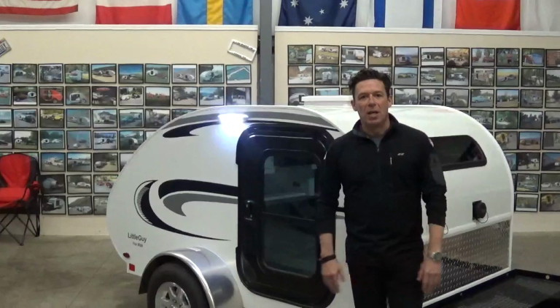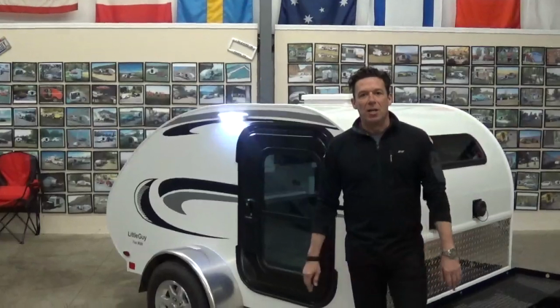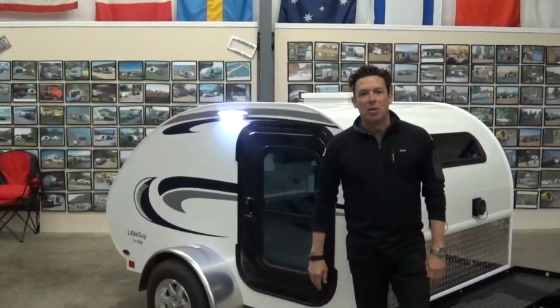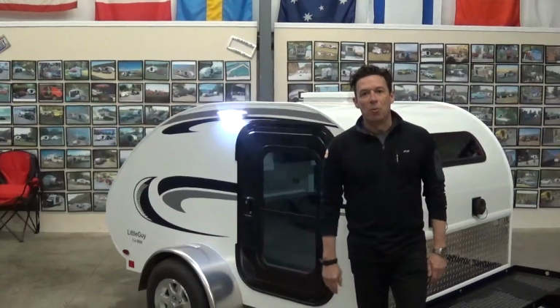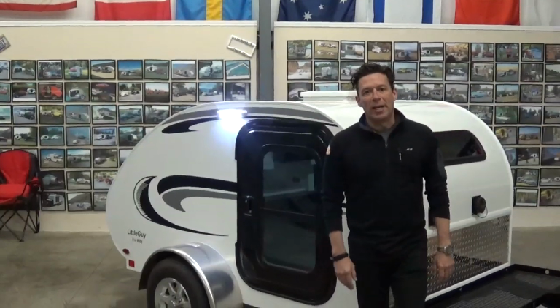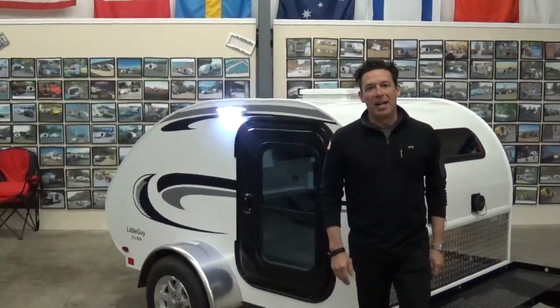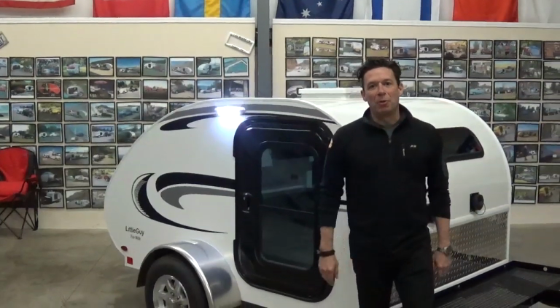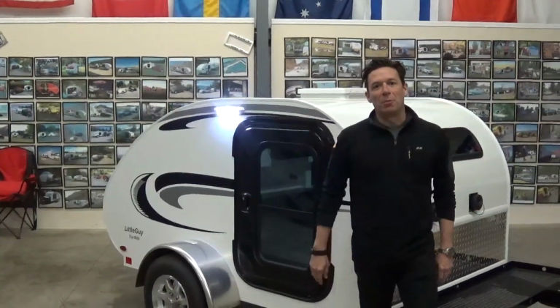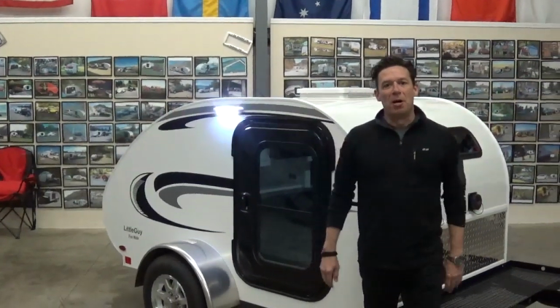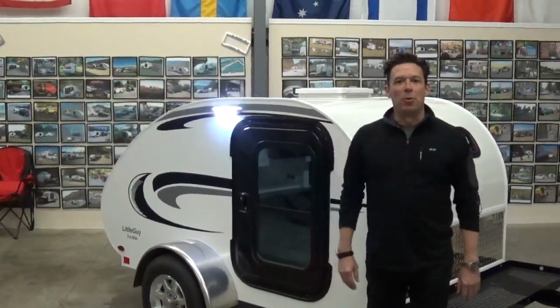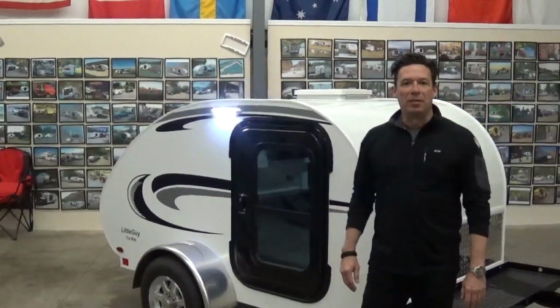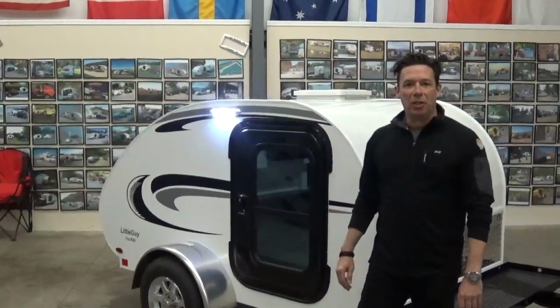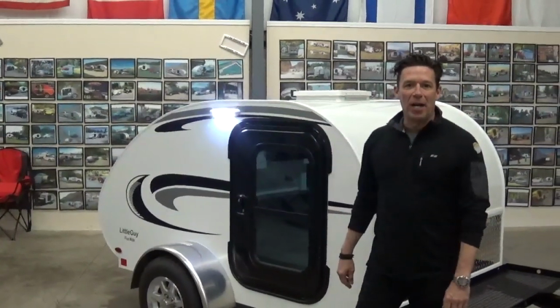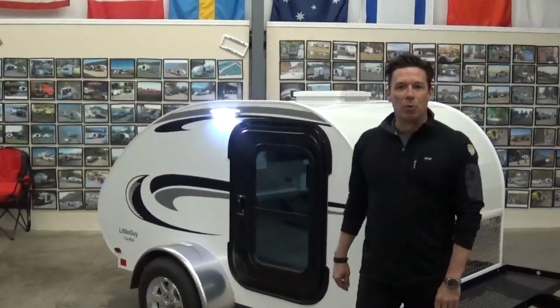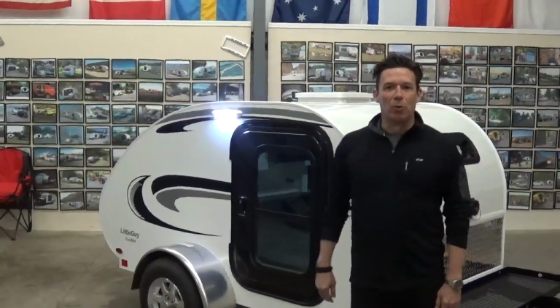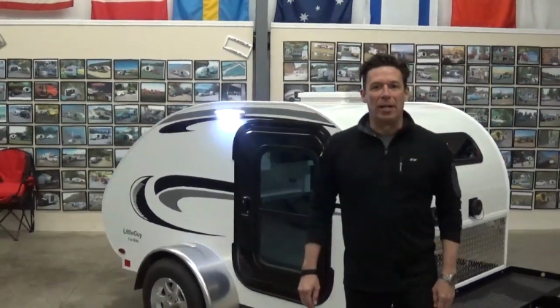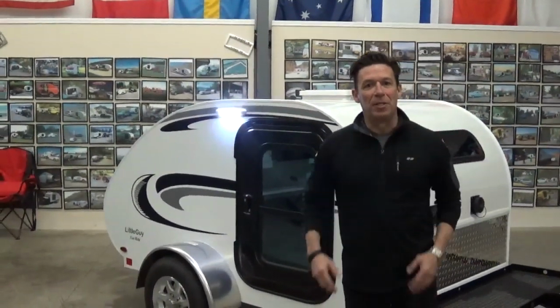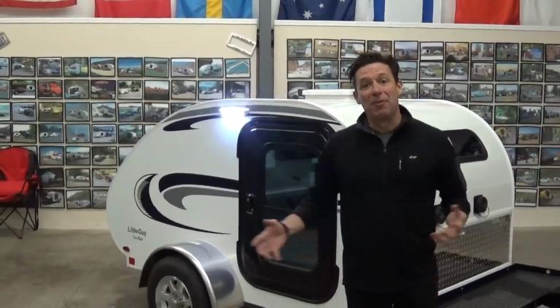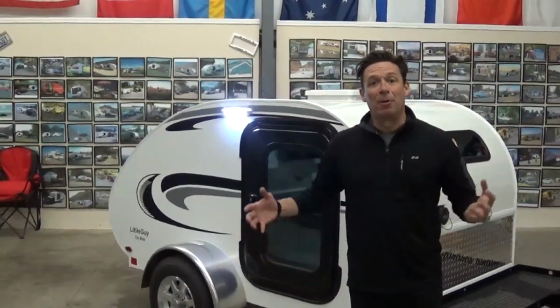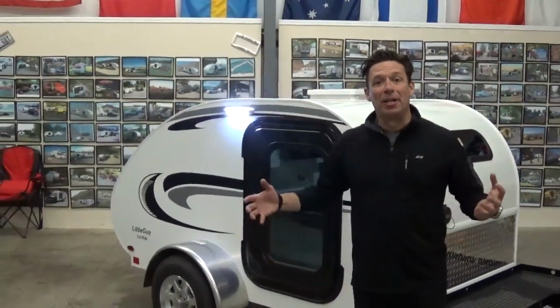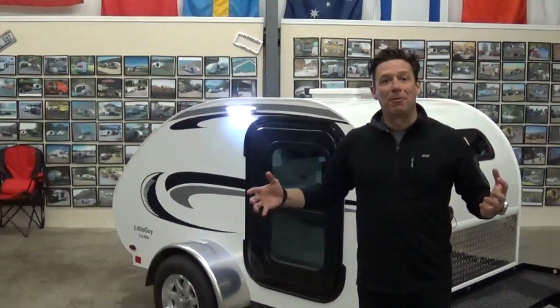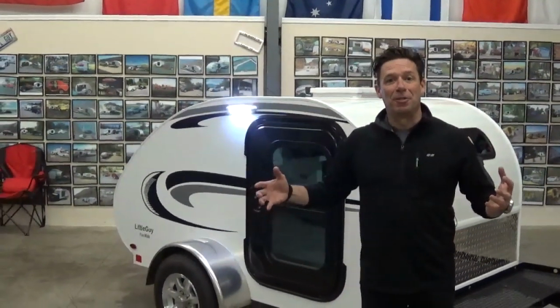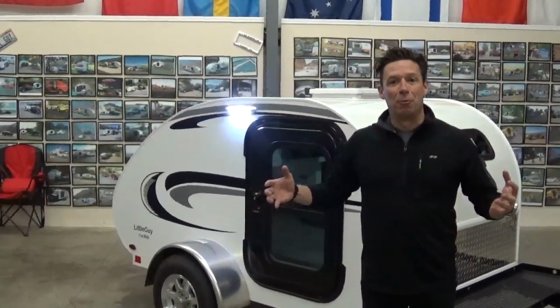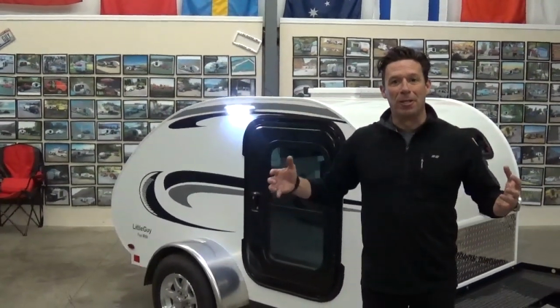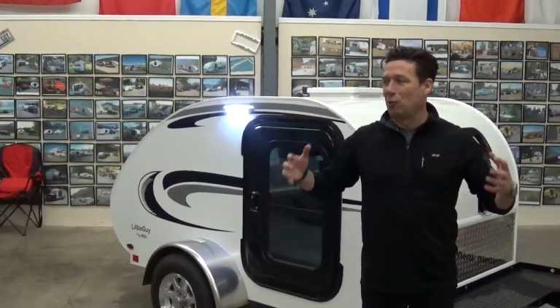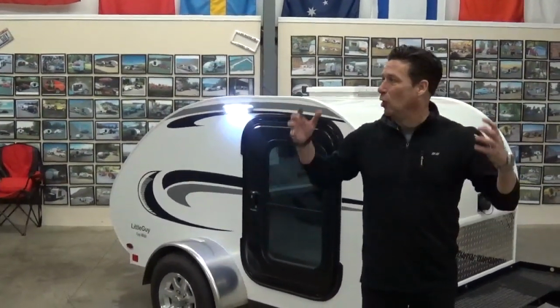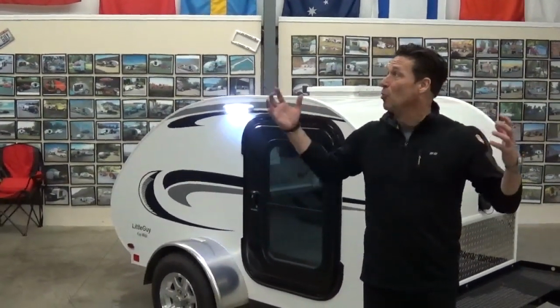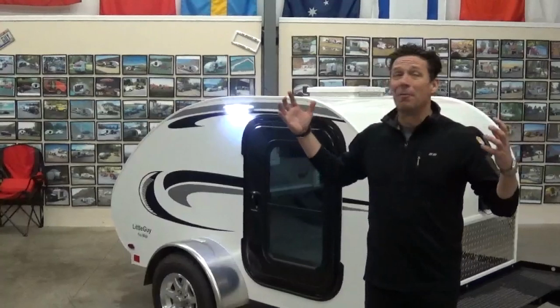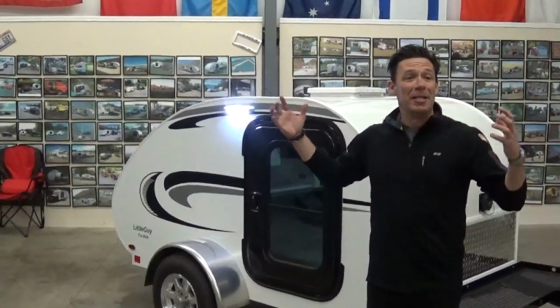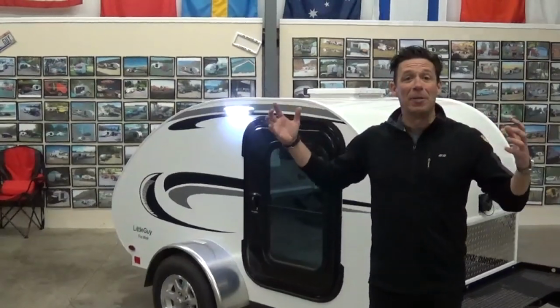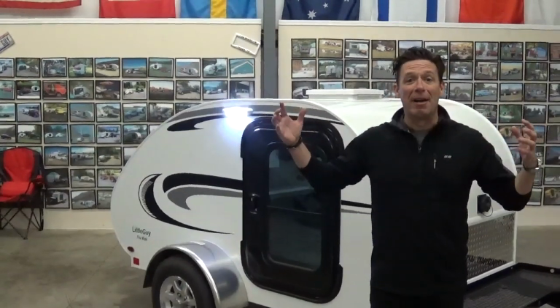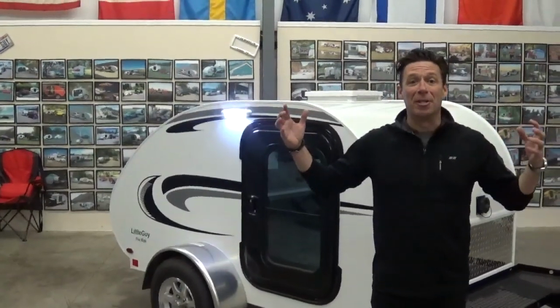Good morning. Hi, I'm Chris Baum with Little Guy Worldwide. I'm the Chief Operating Officer for this global company.